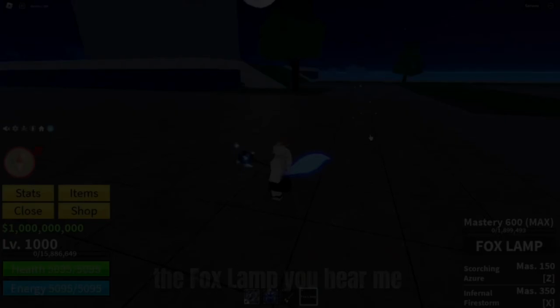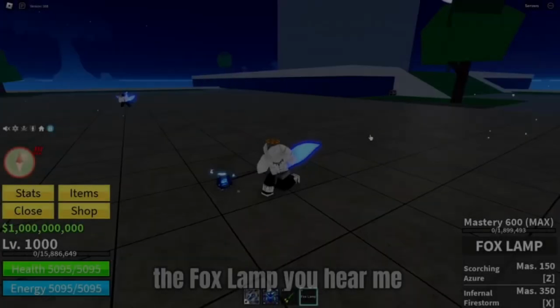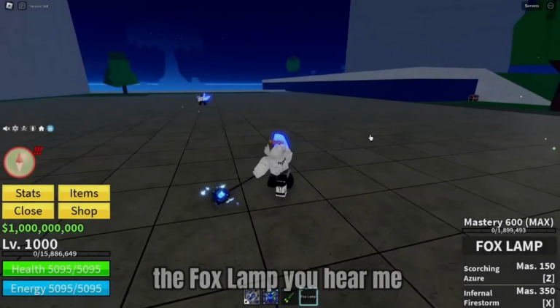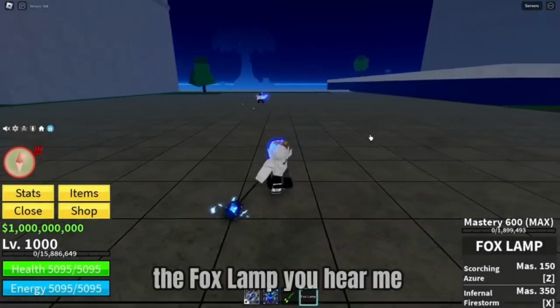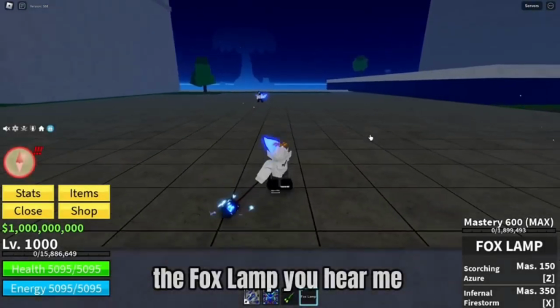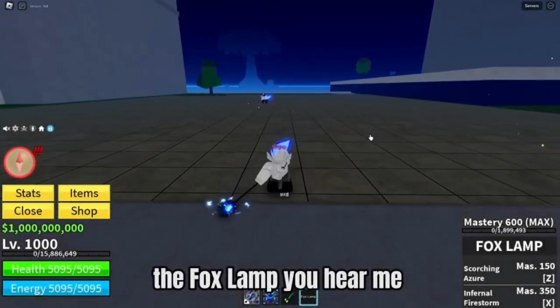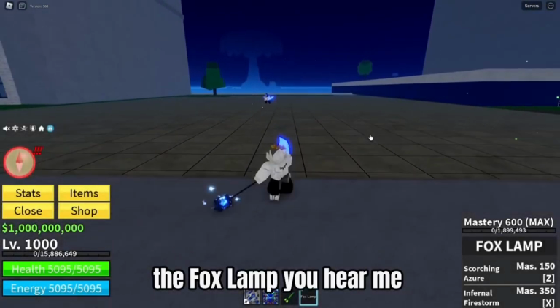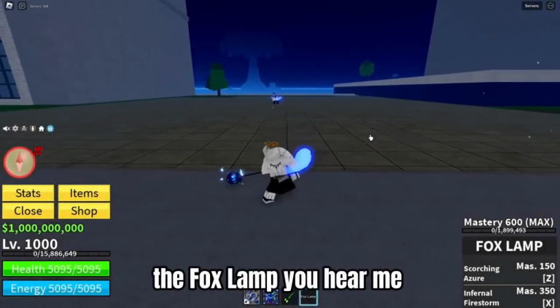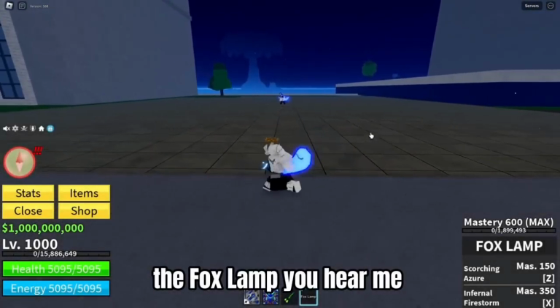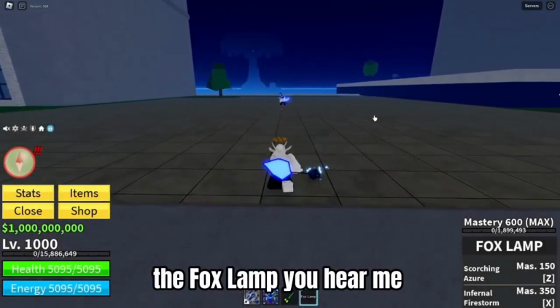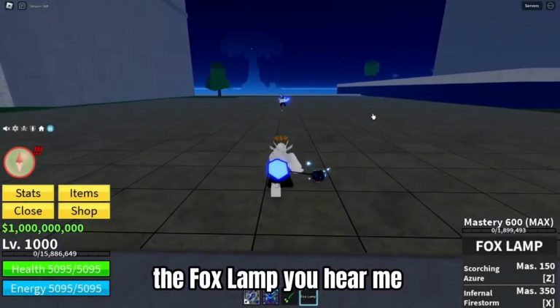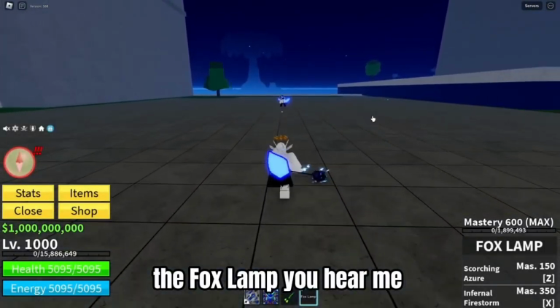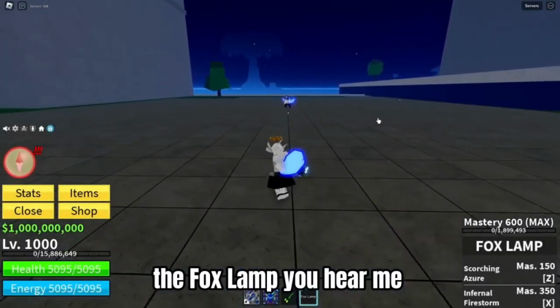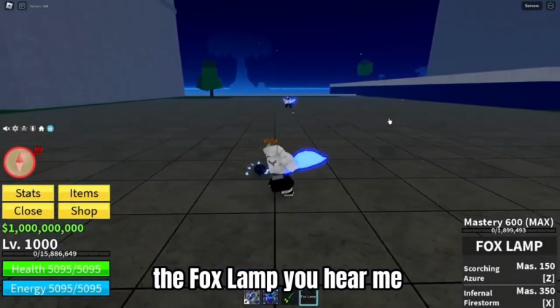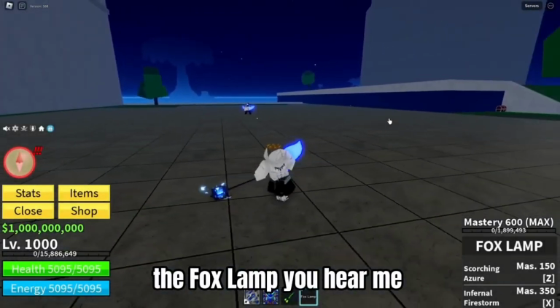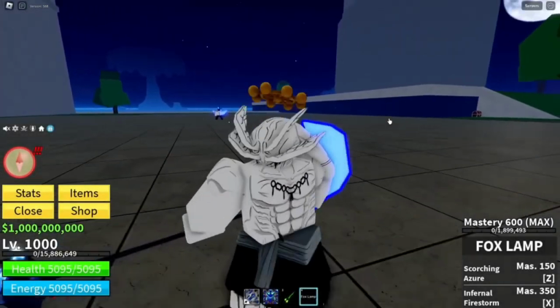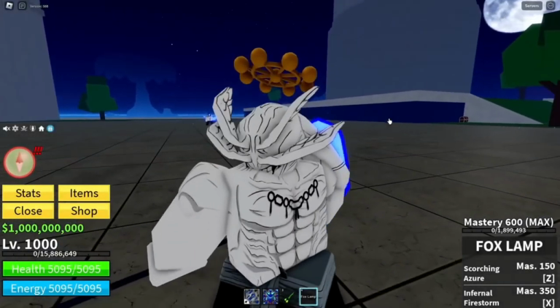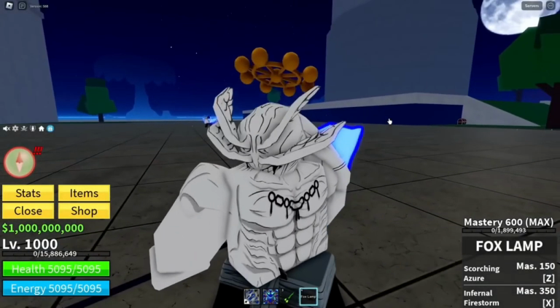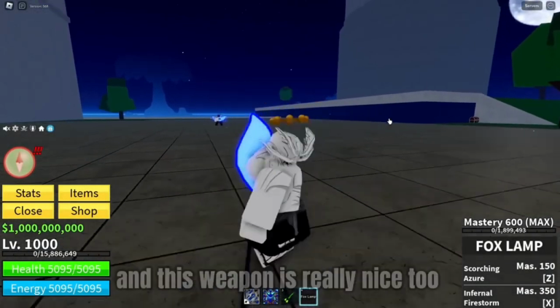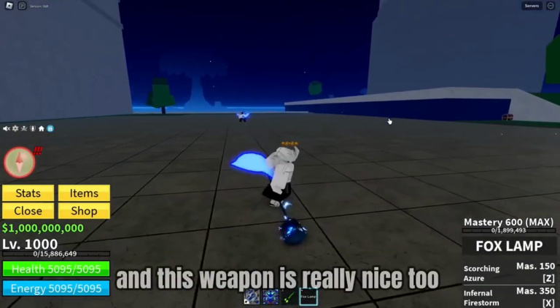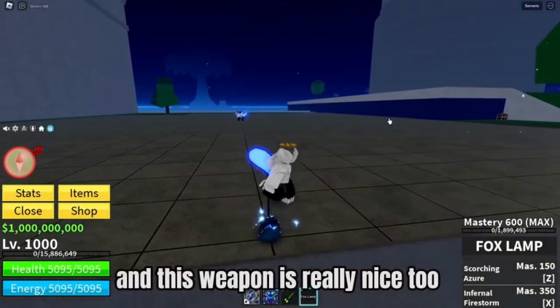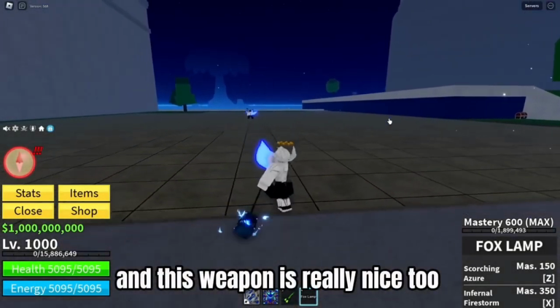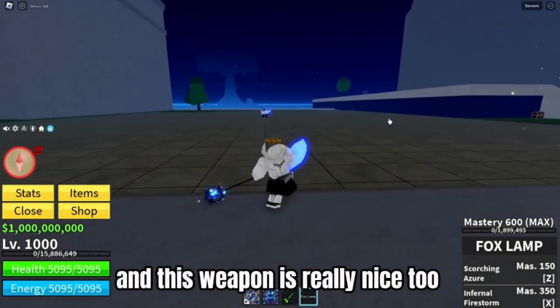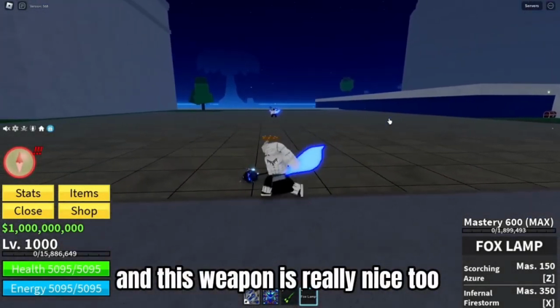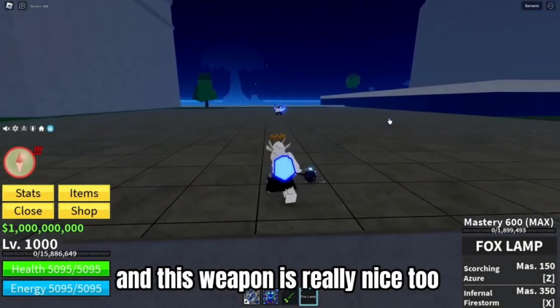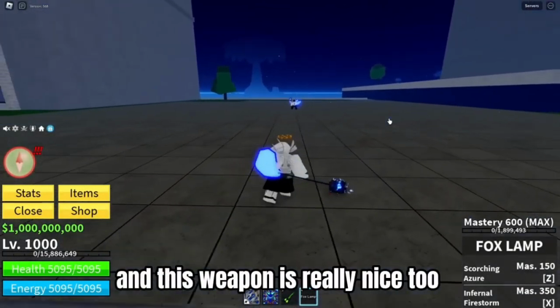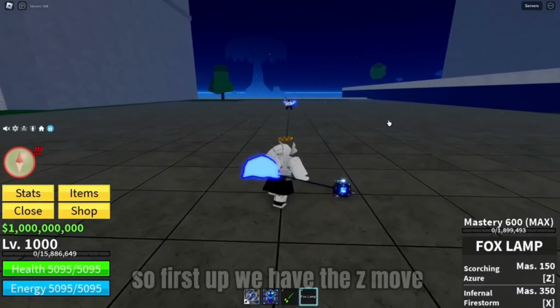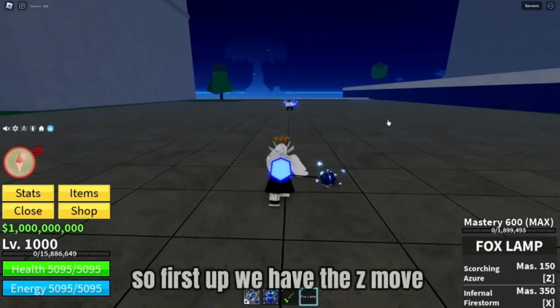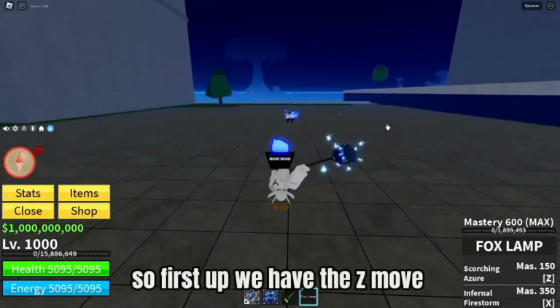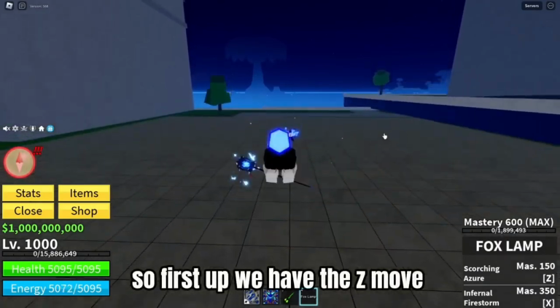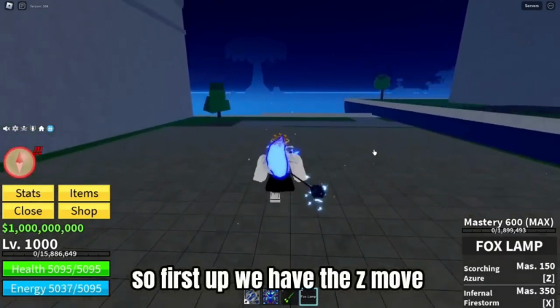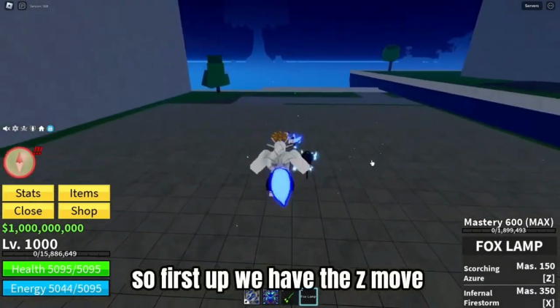The Foxlamb, you hear me? And this weapon is really nice too, so first up we have the Zyndo.